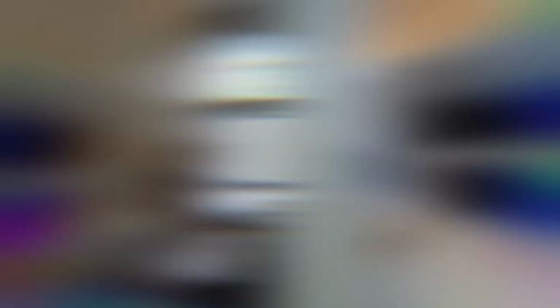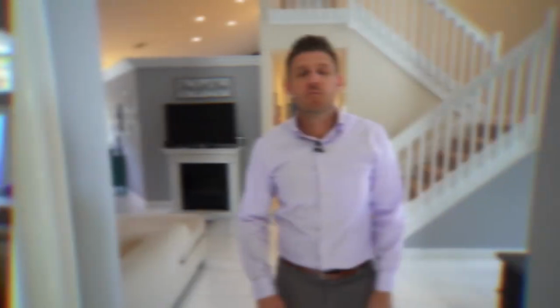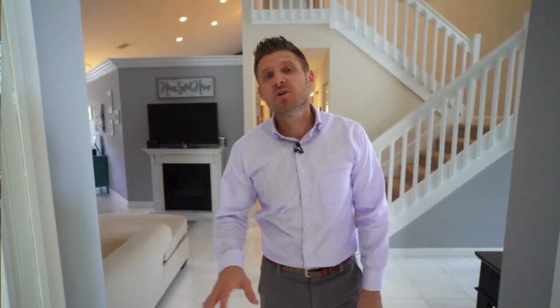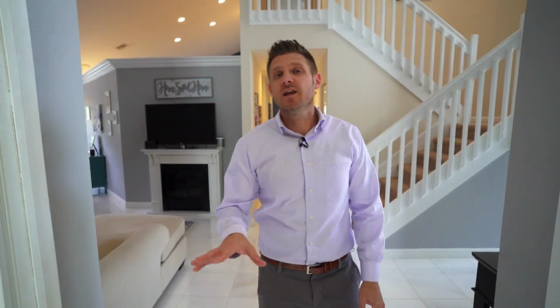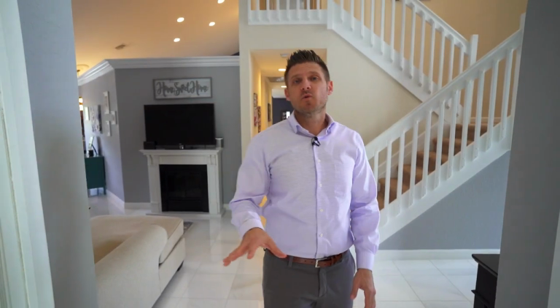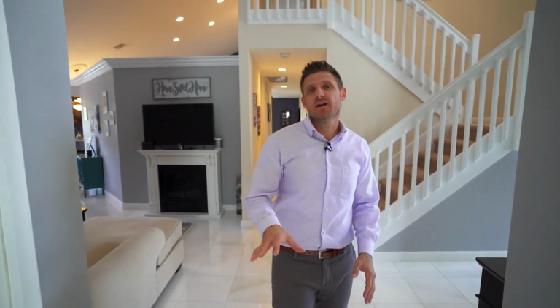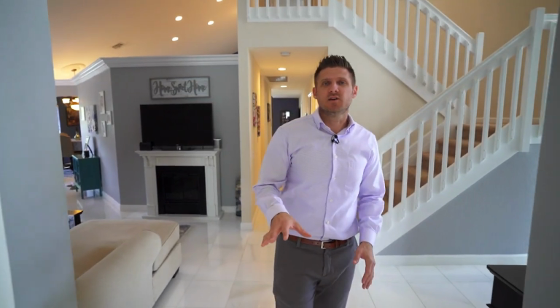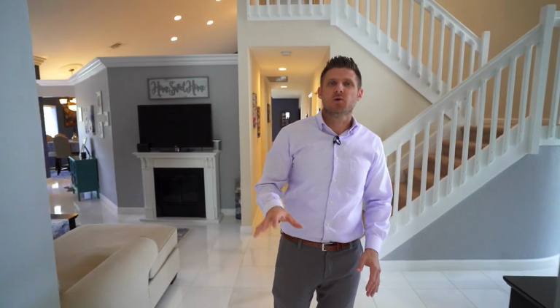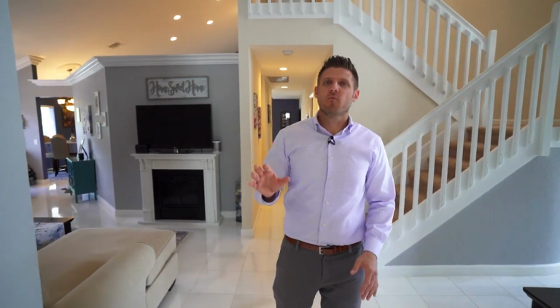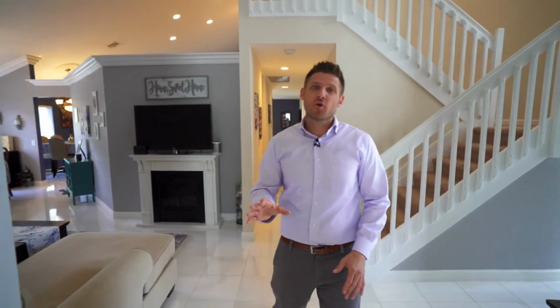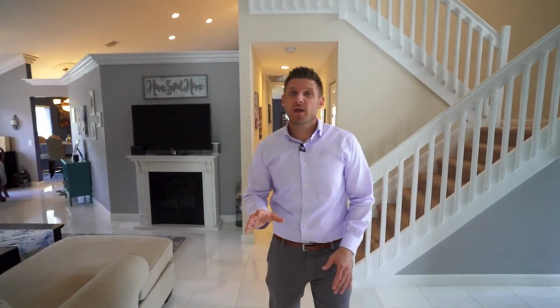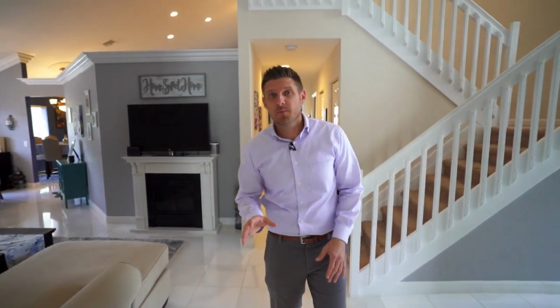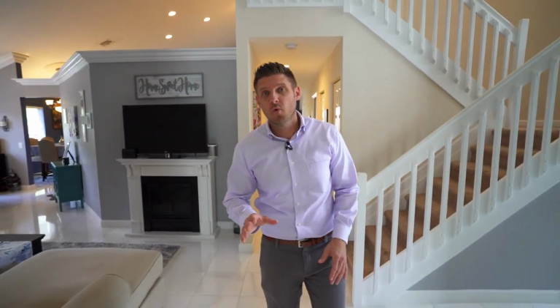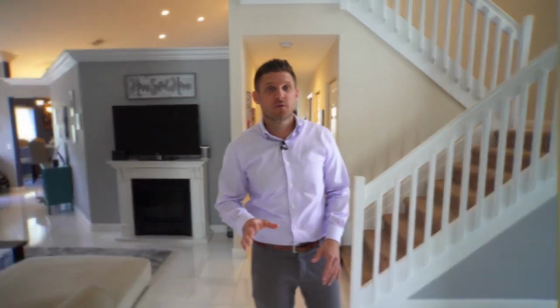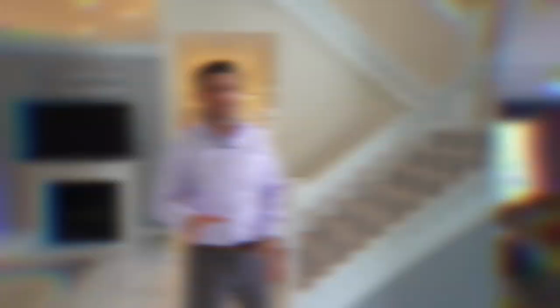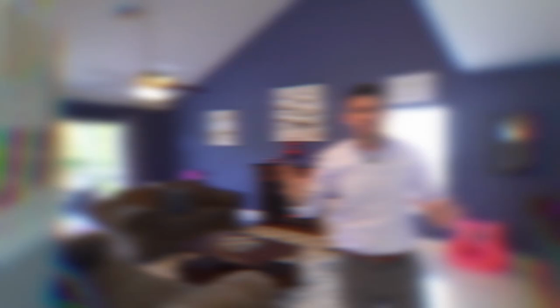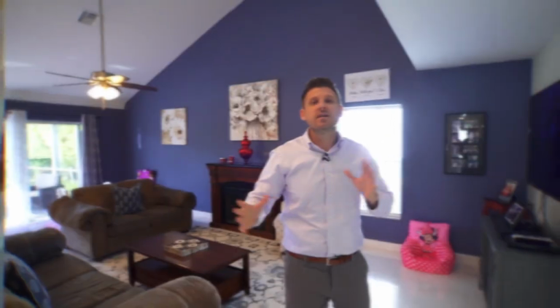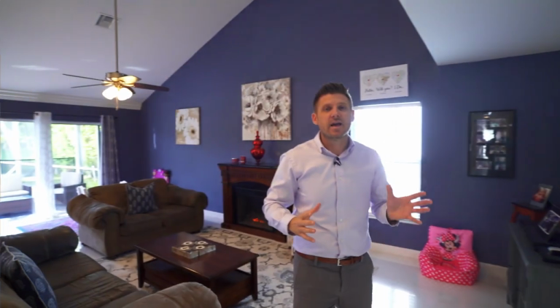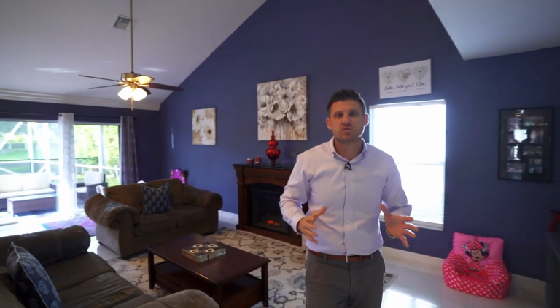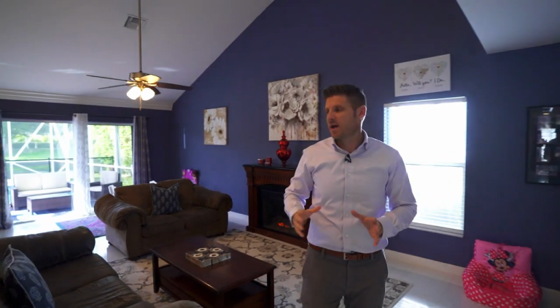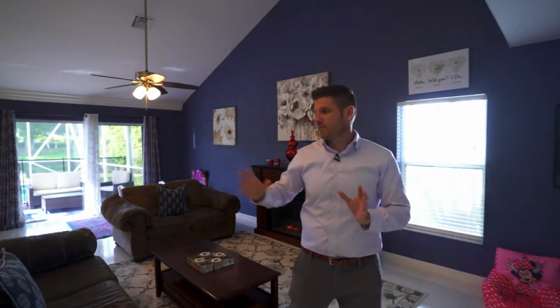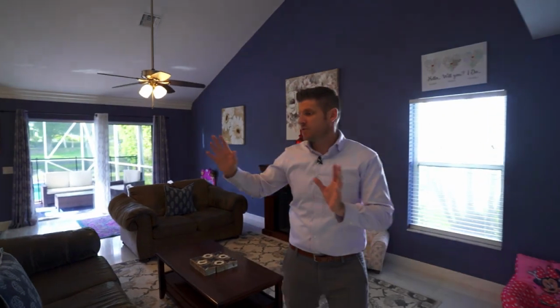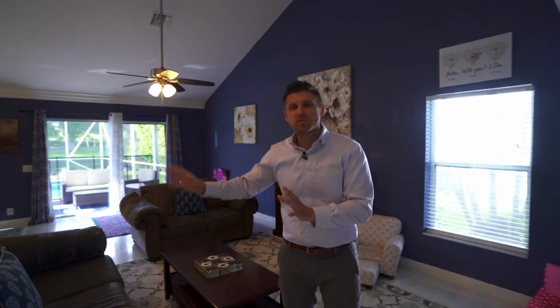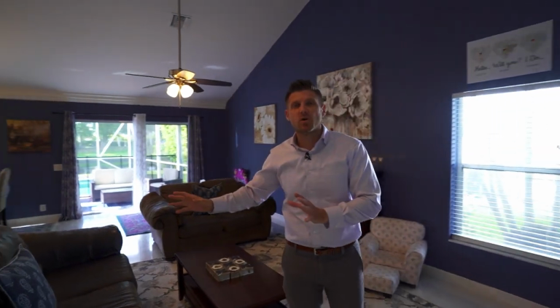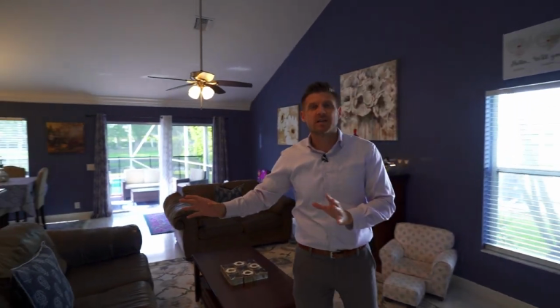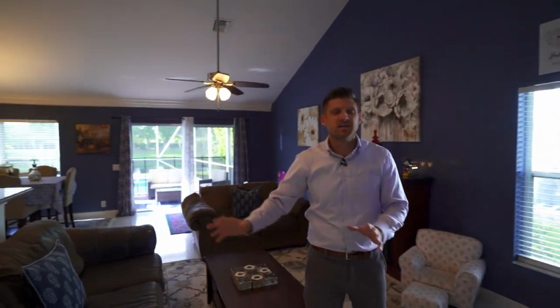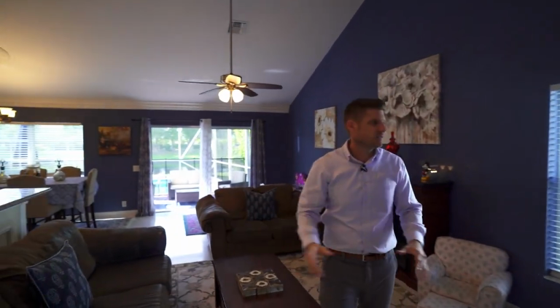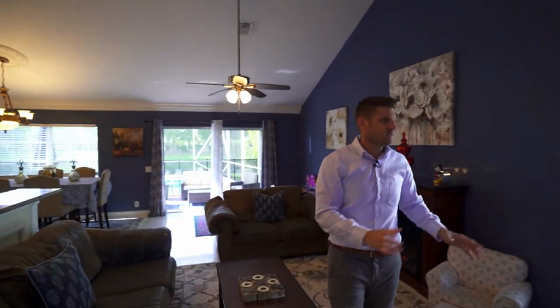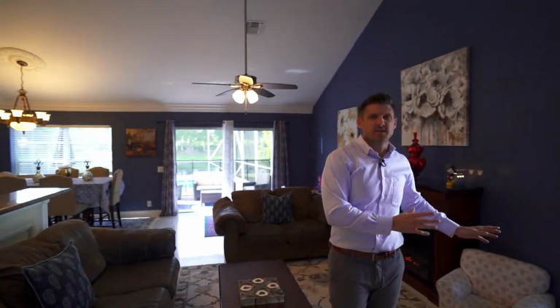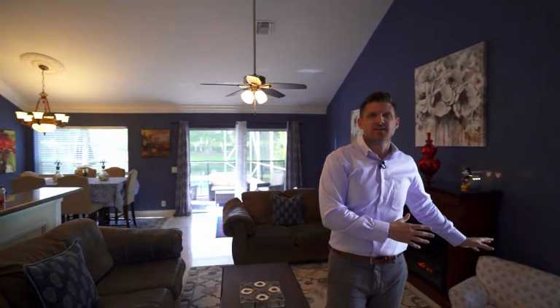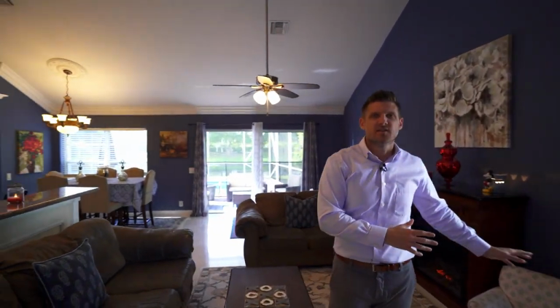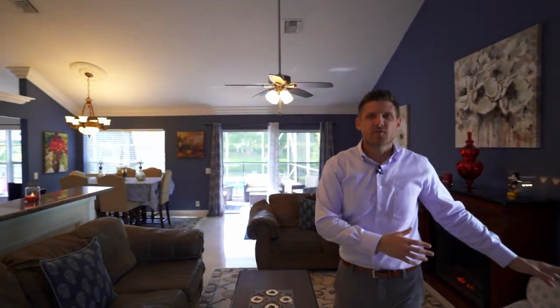From pretty much any room downstairs, you have water and pool views. It's a great layout, so you can have adults on one side and the kids on the other.